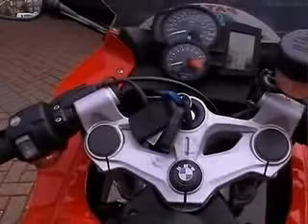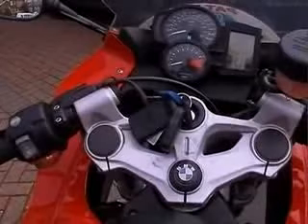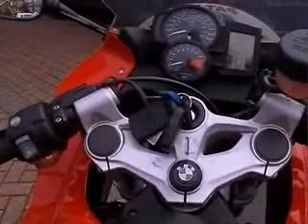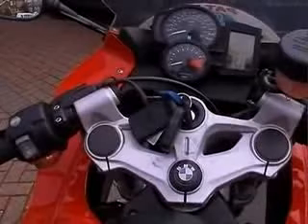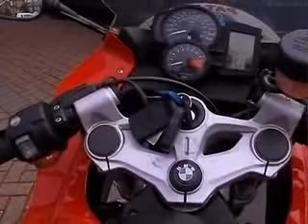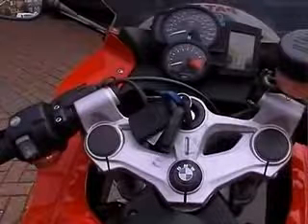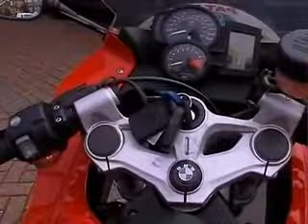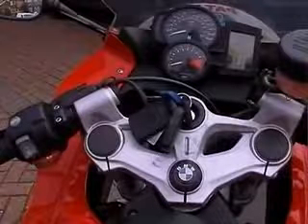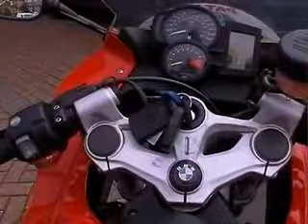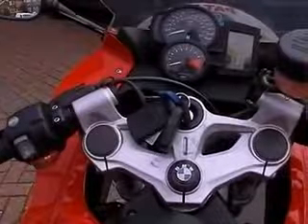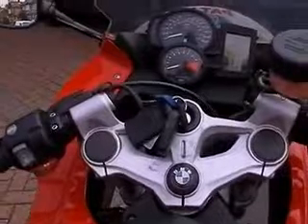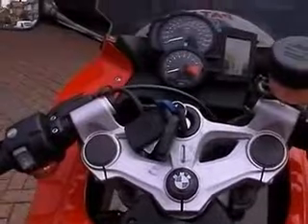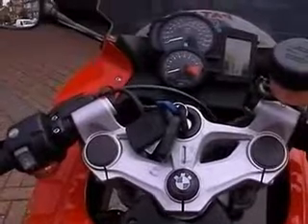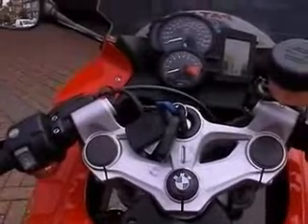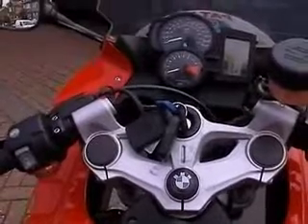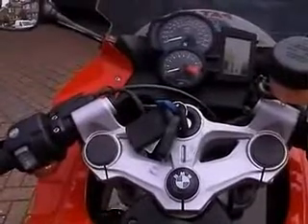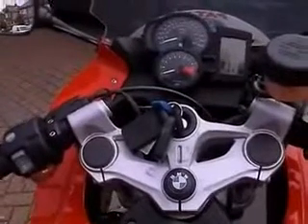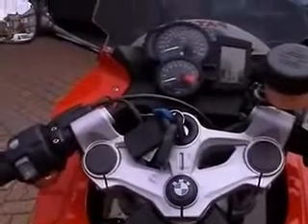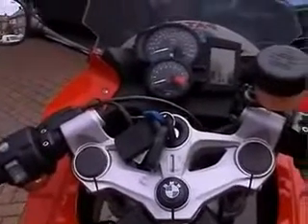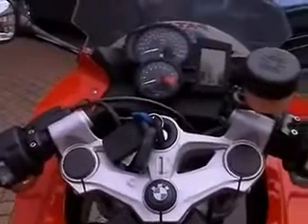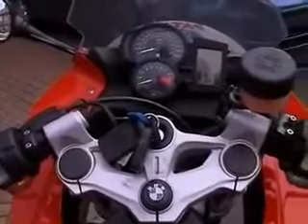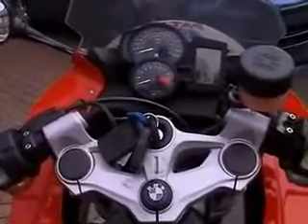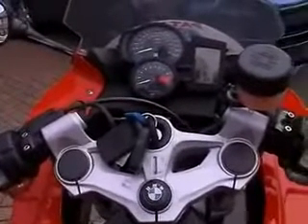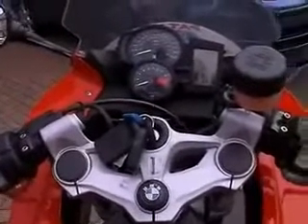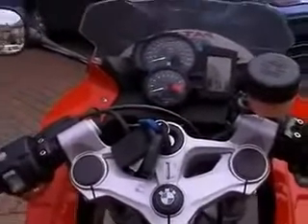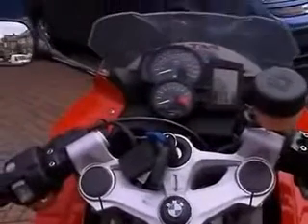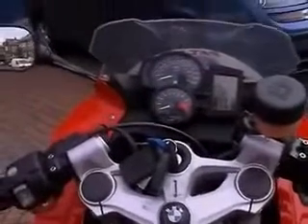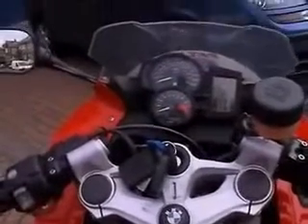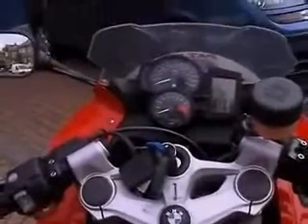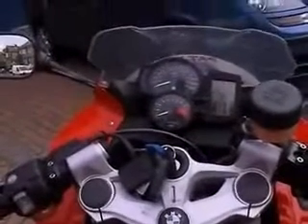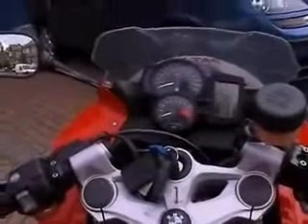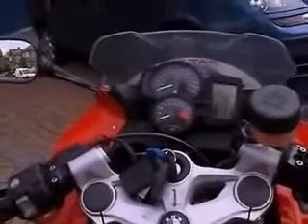Inspired by motor madness, here's my demonstration of a product for my BMW F800S.